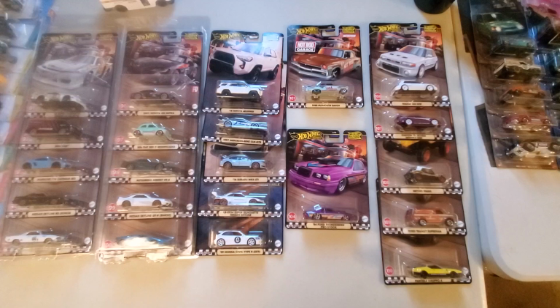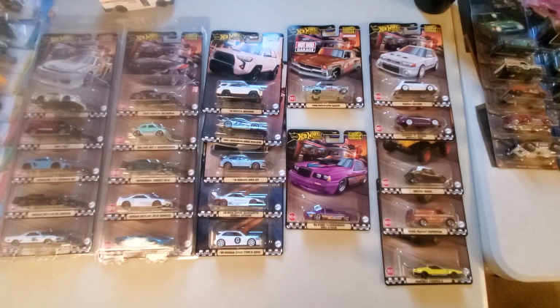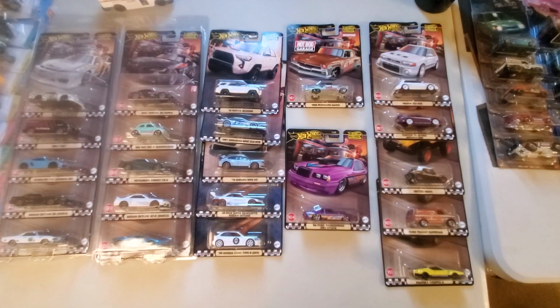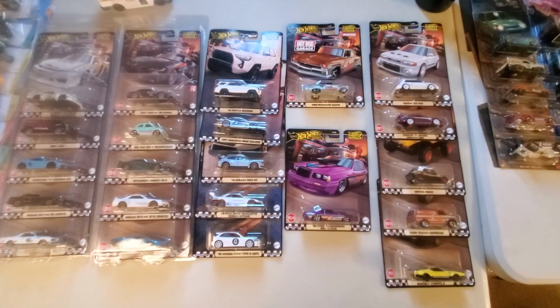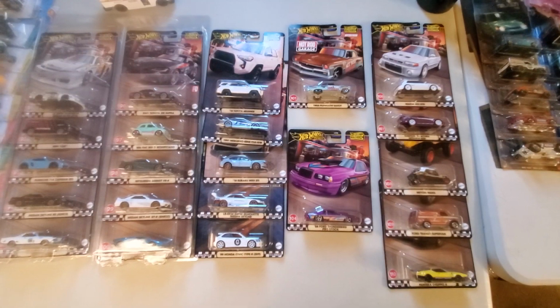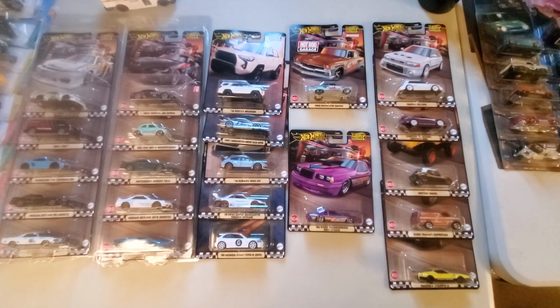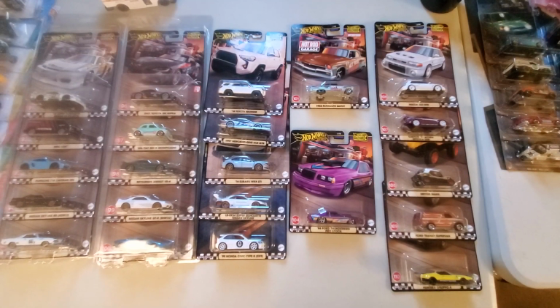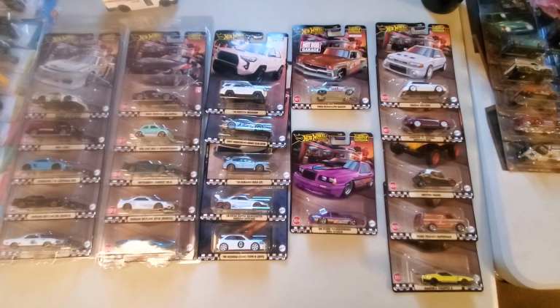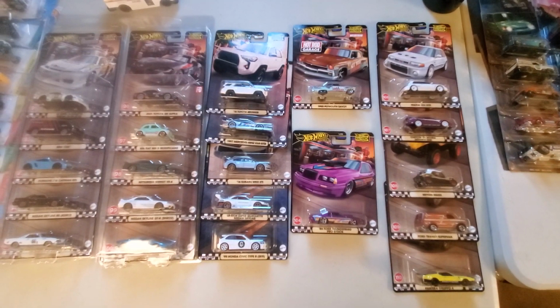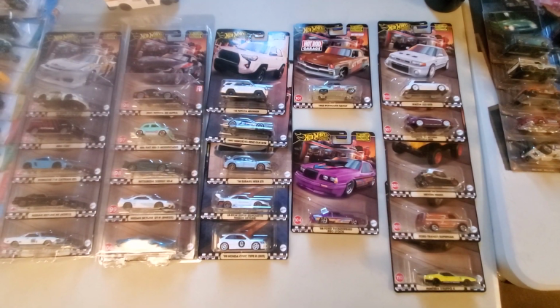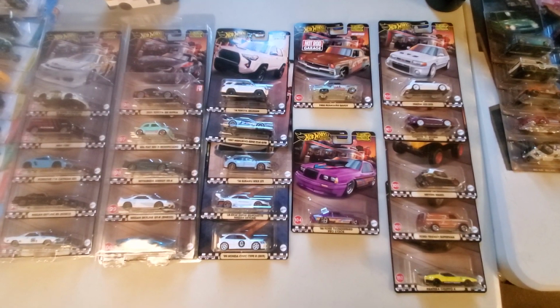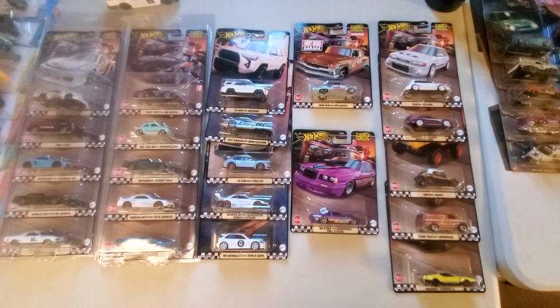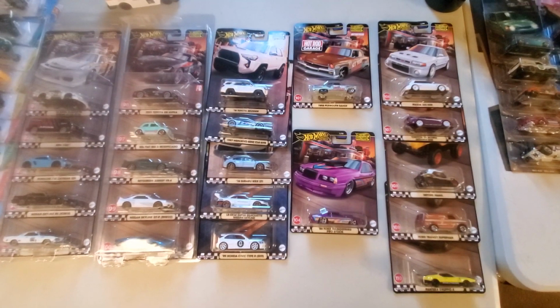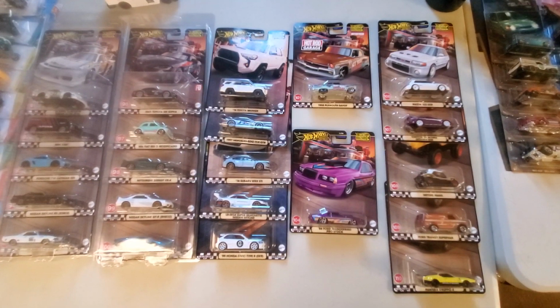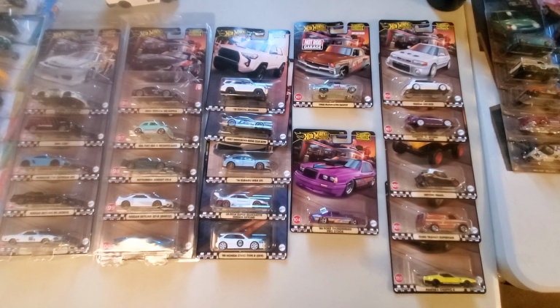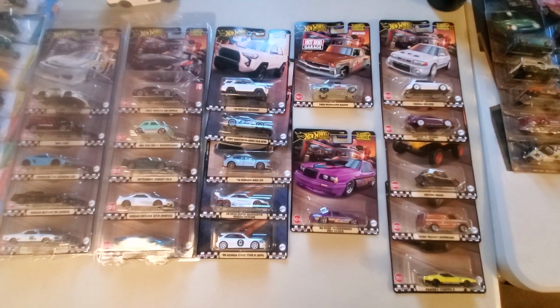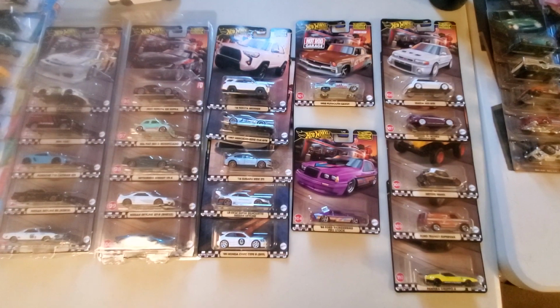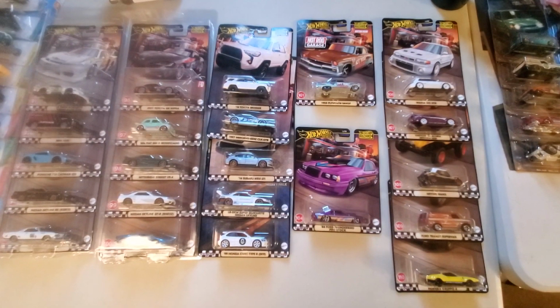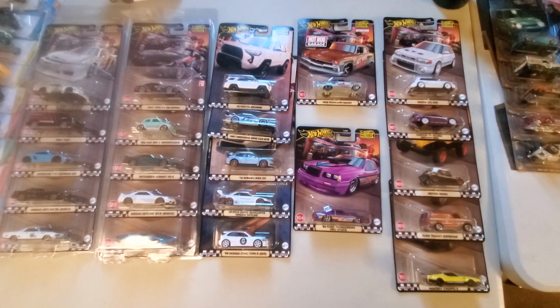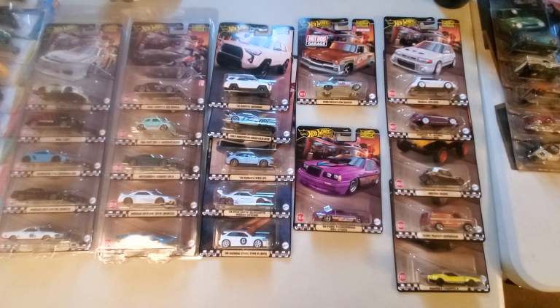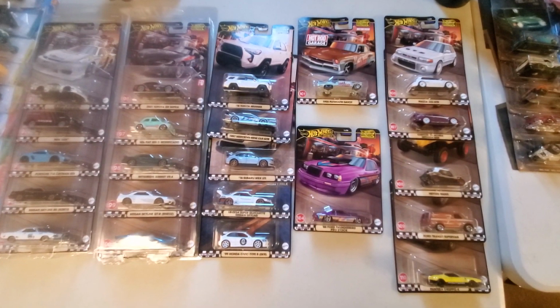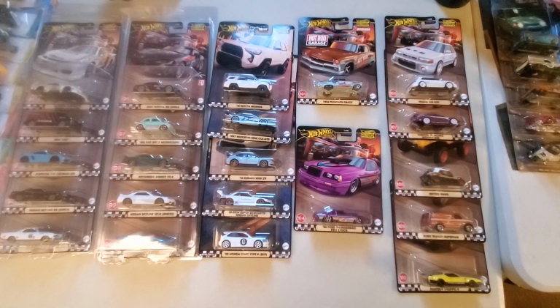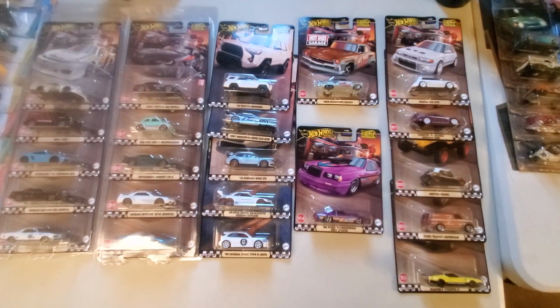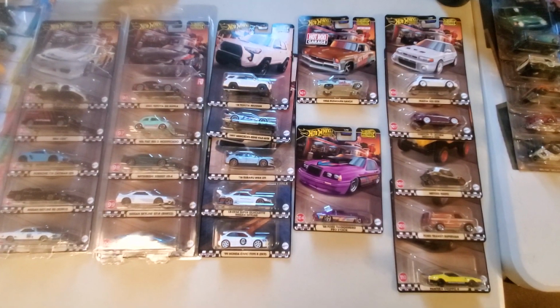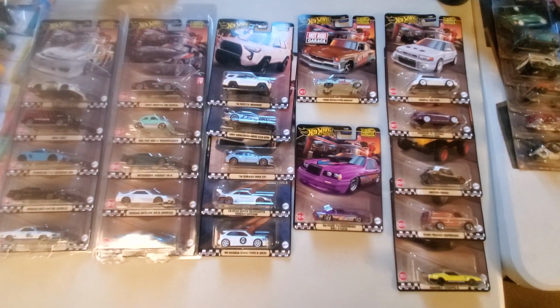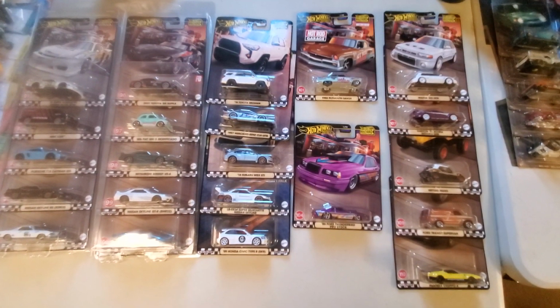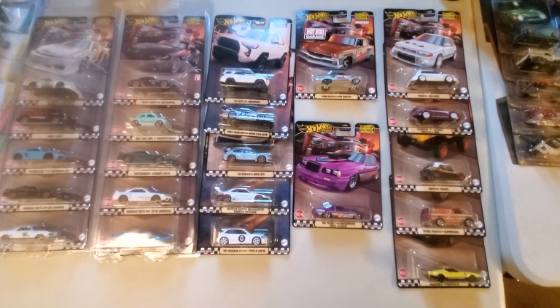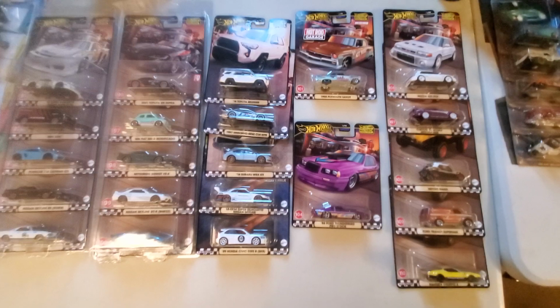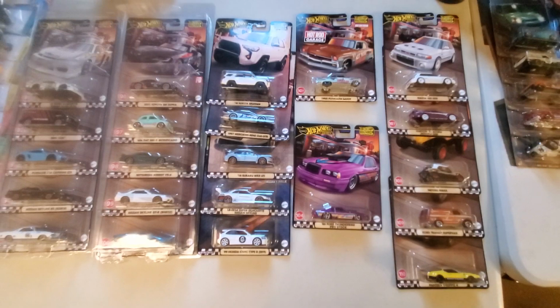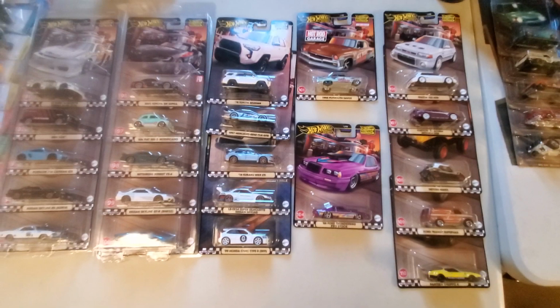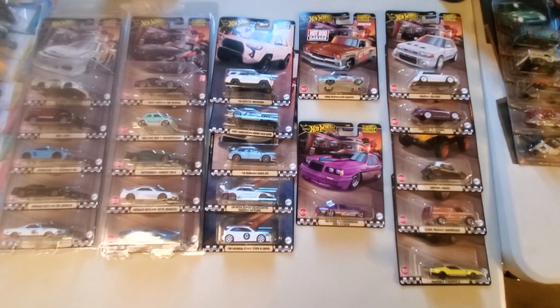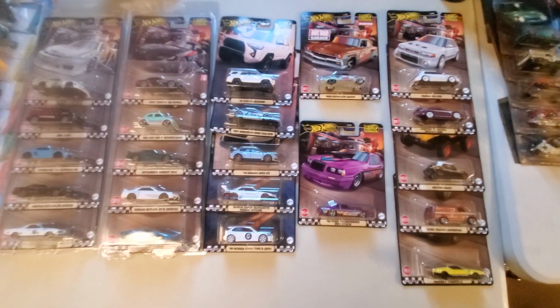Hi, Chuck here. I'm just wondering what's going on with the supply chain. Is it Mattel or is it Walmart?